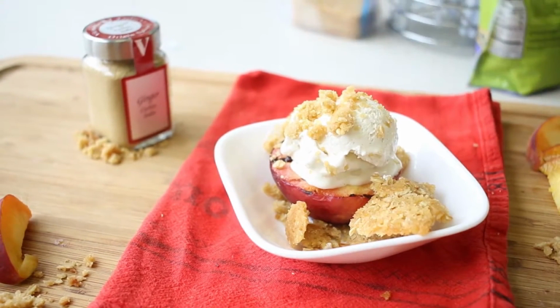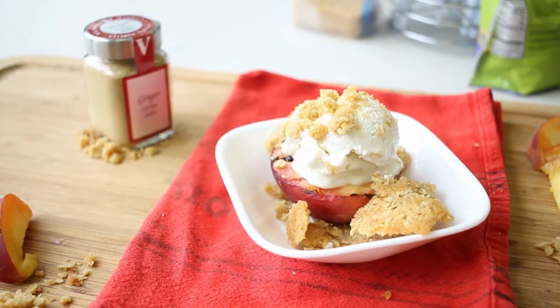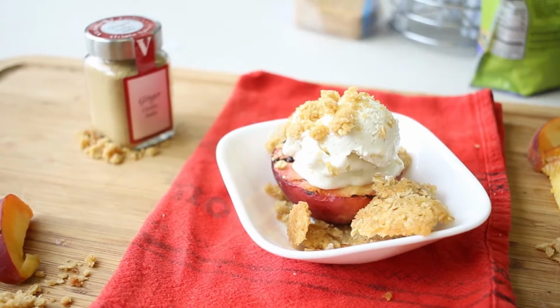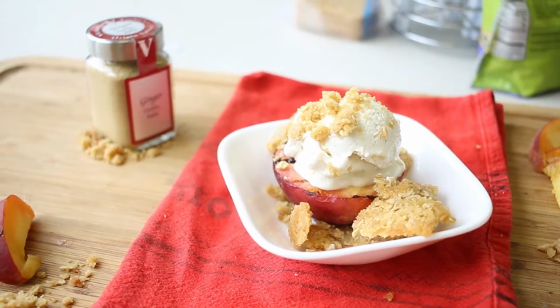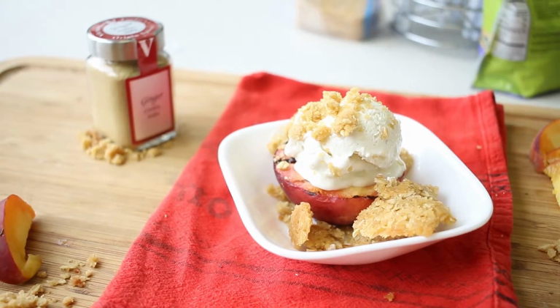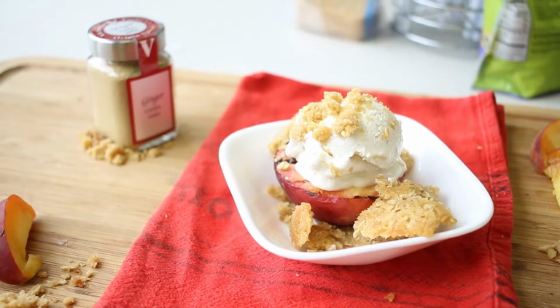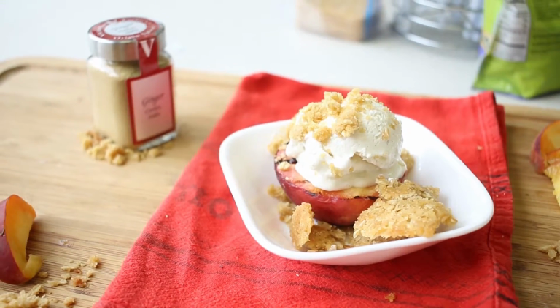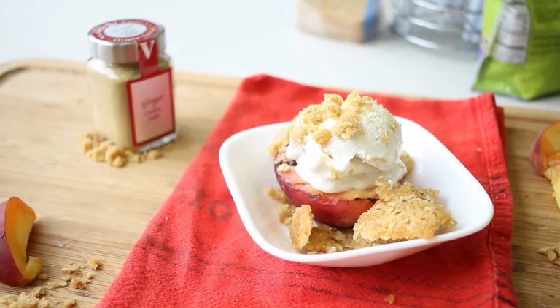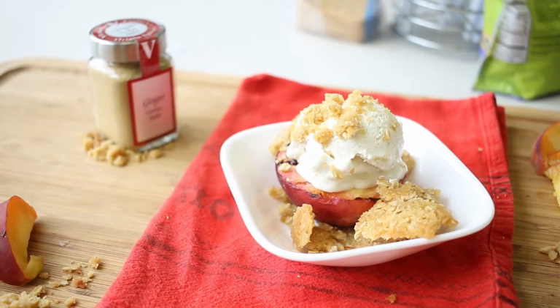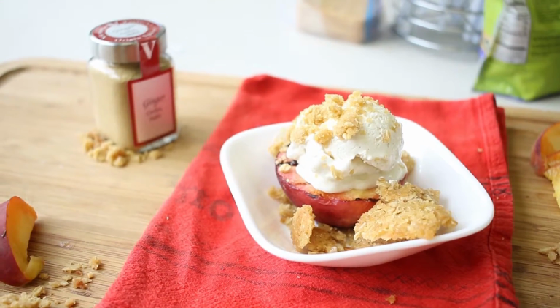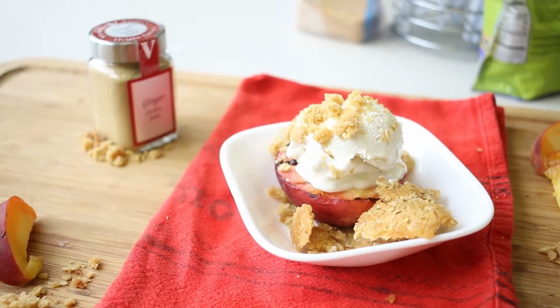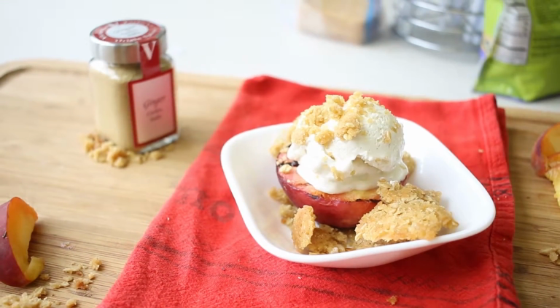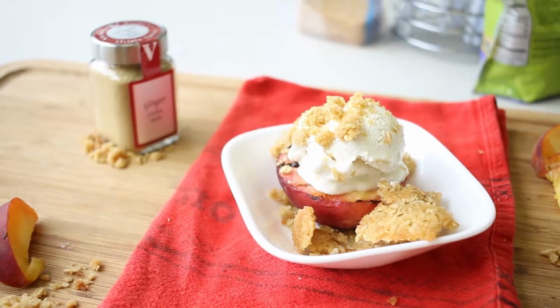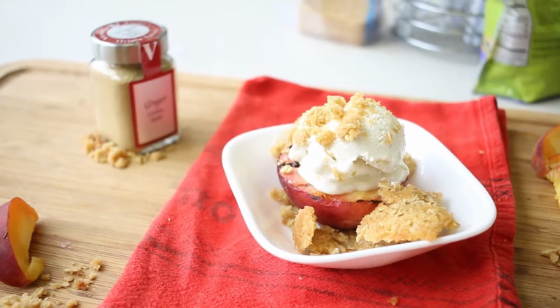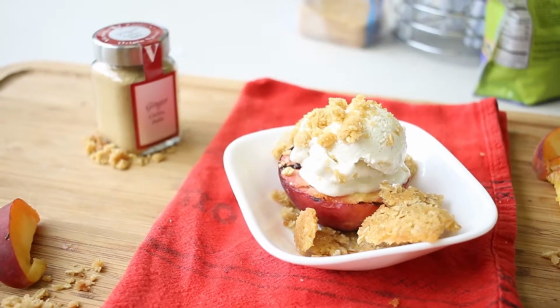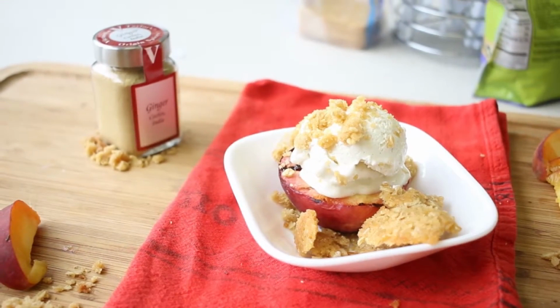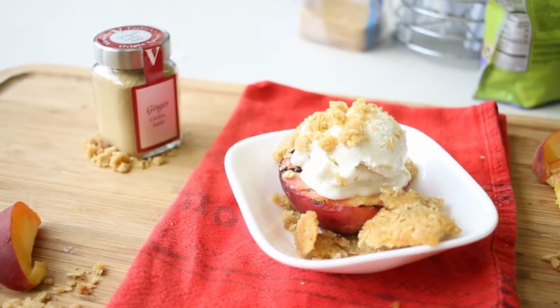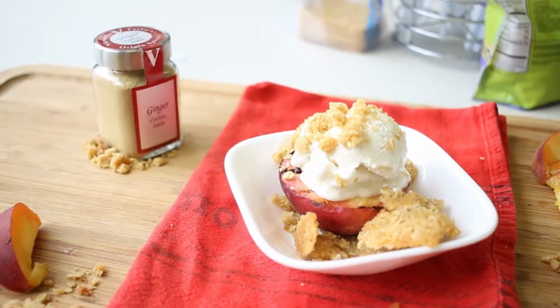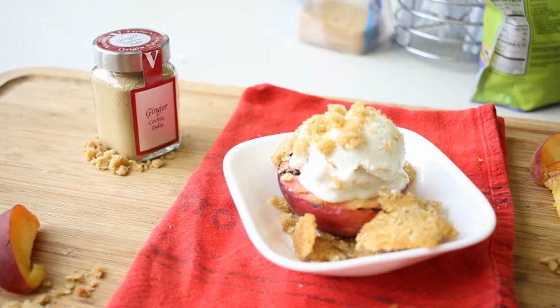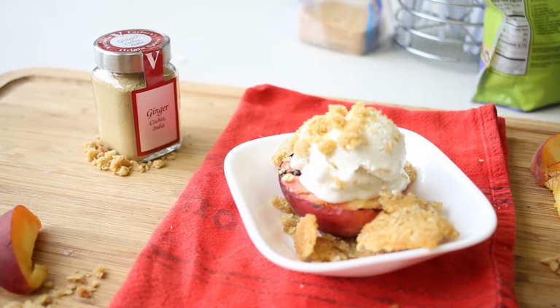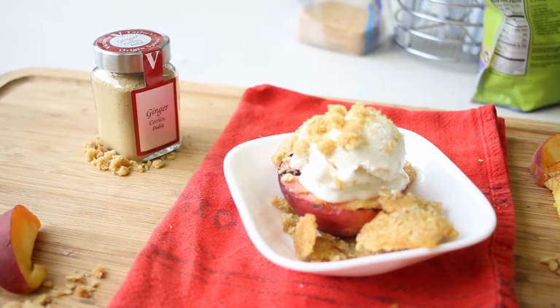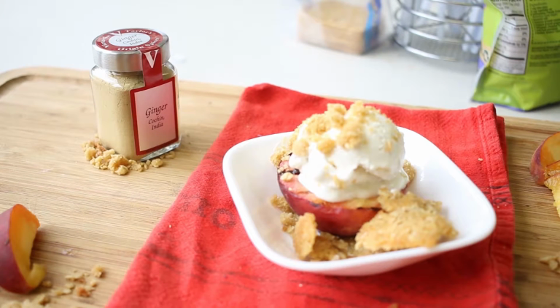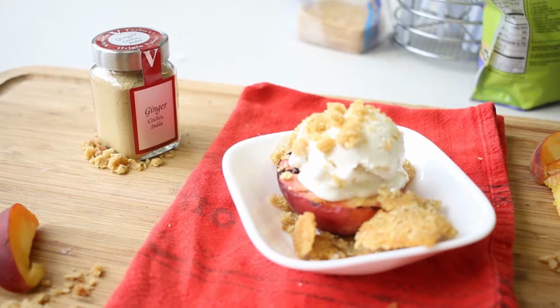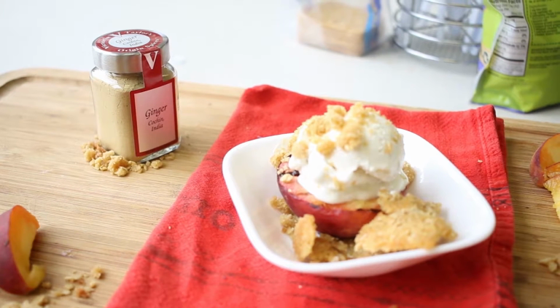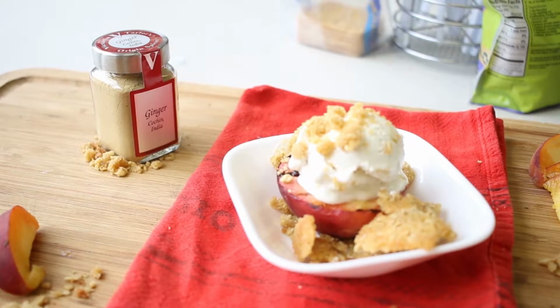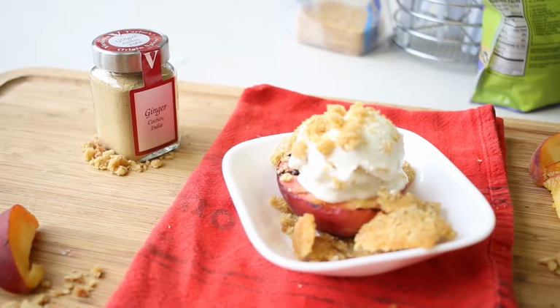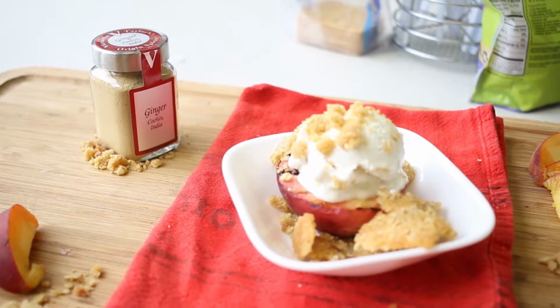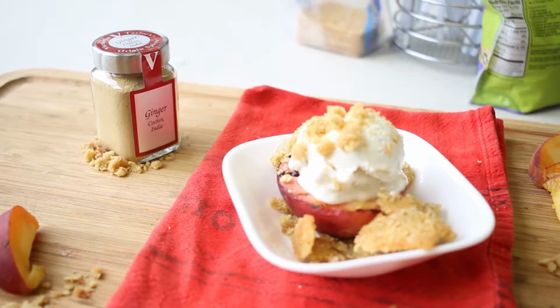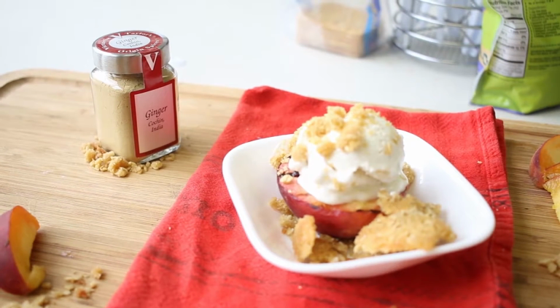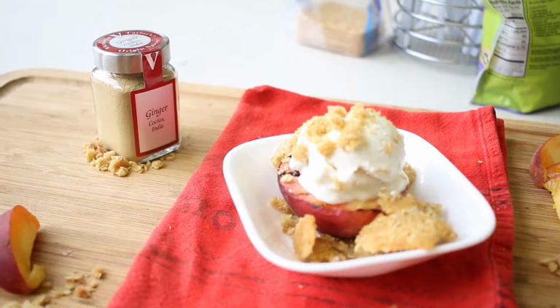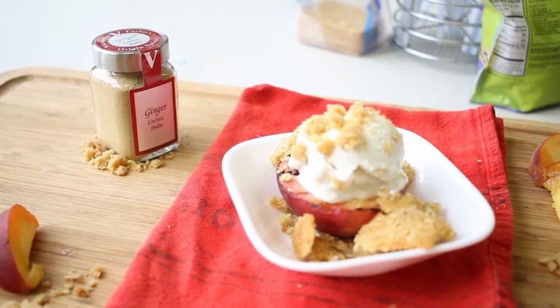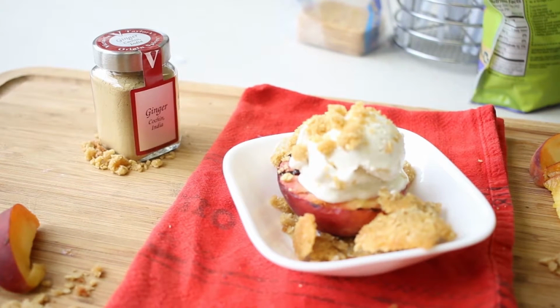Next time you have the grill going, toss some crumble in the oven and get your peaches ready, because this one is a no-brainer.